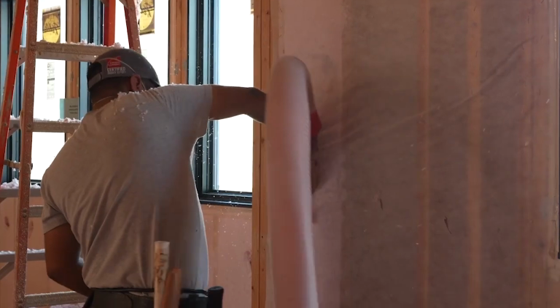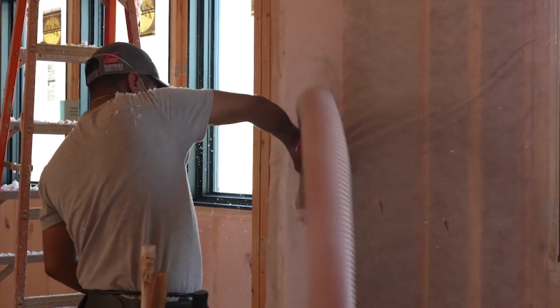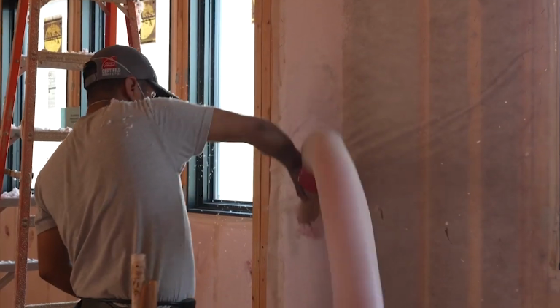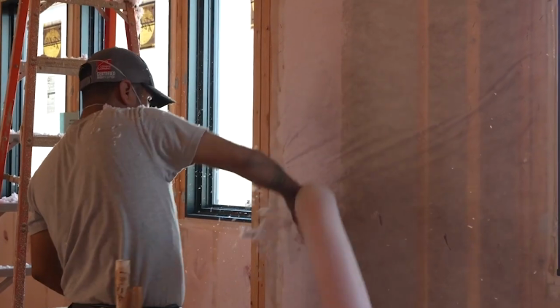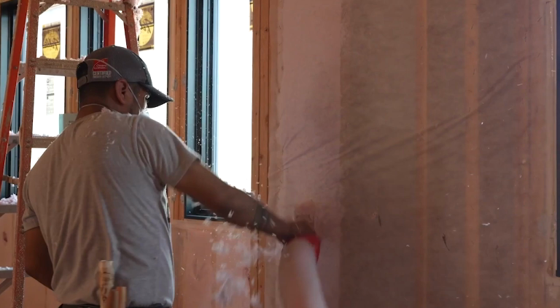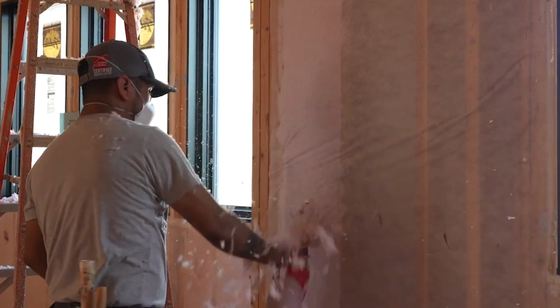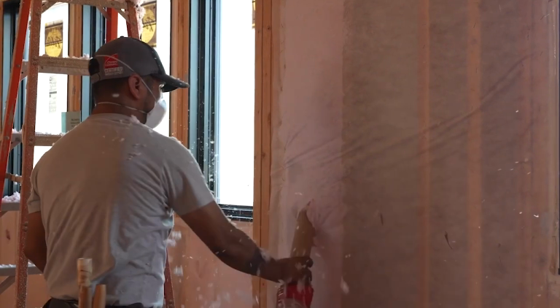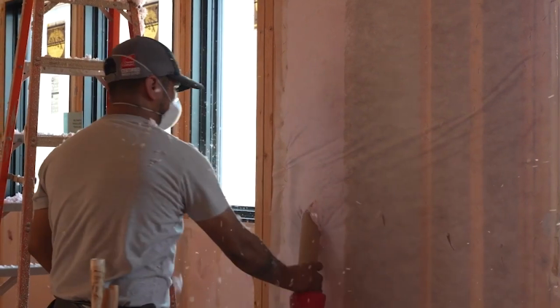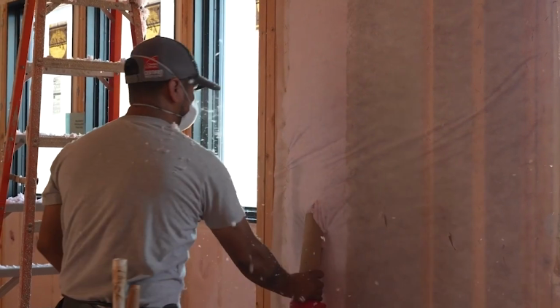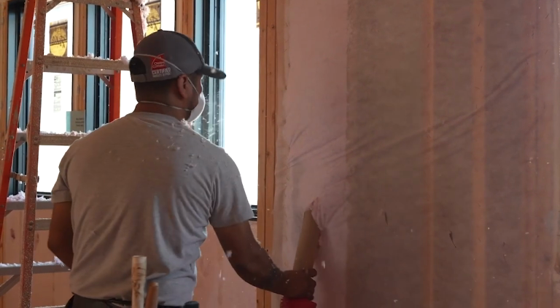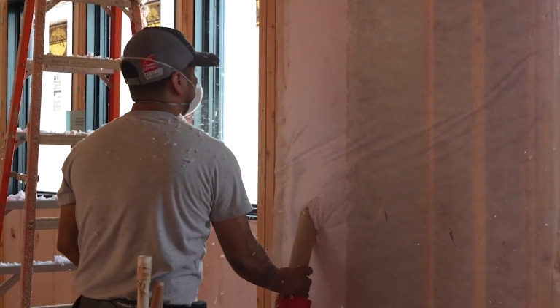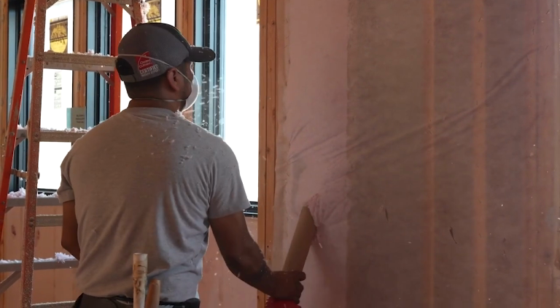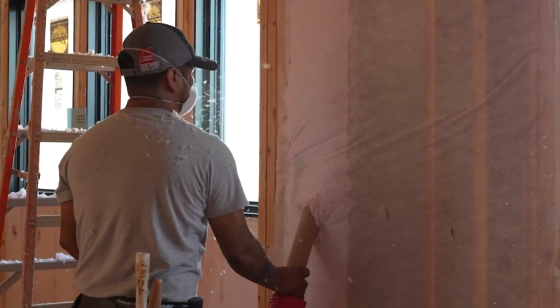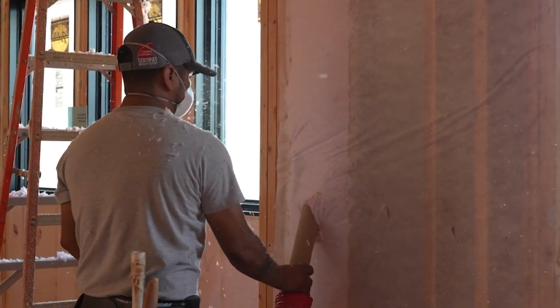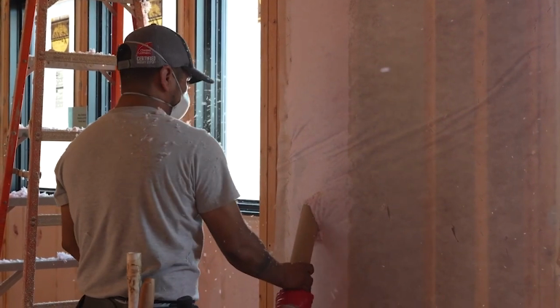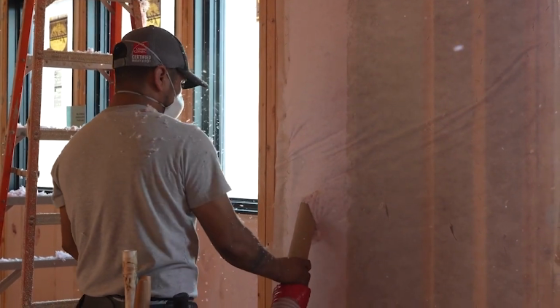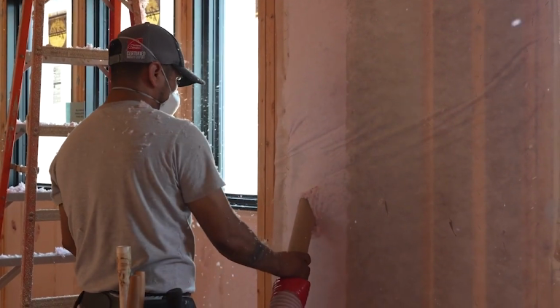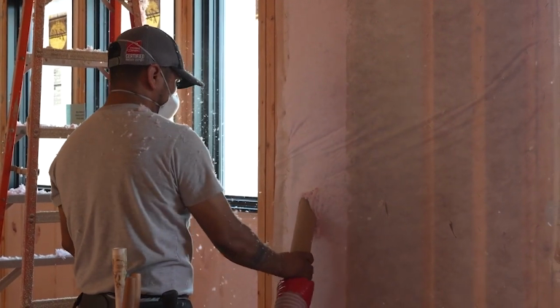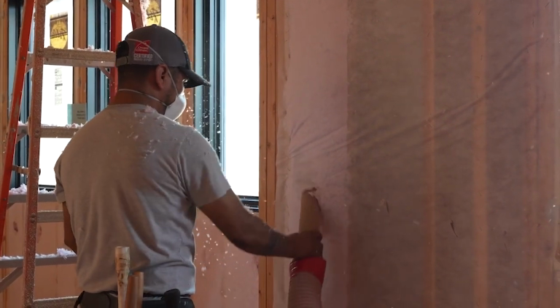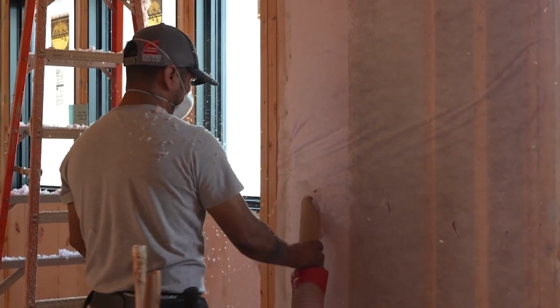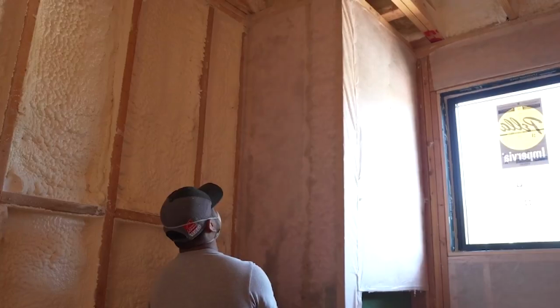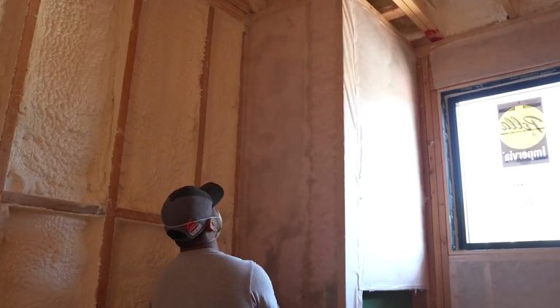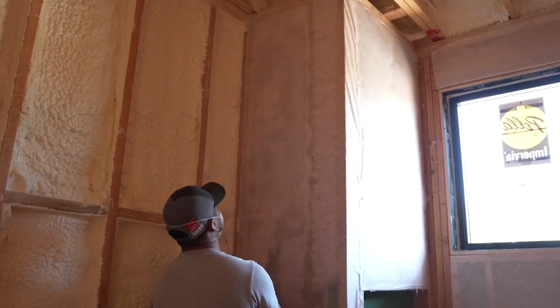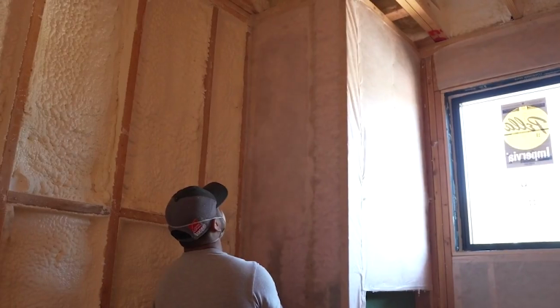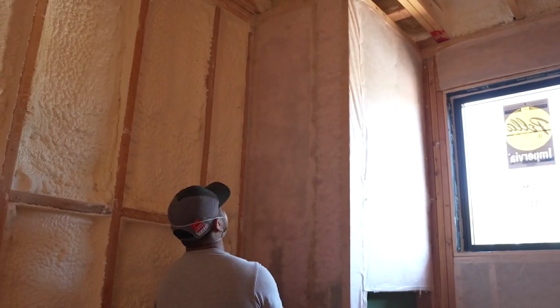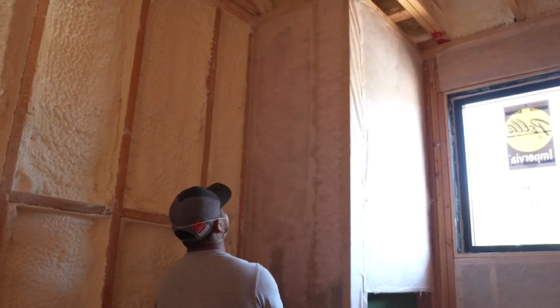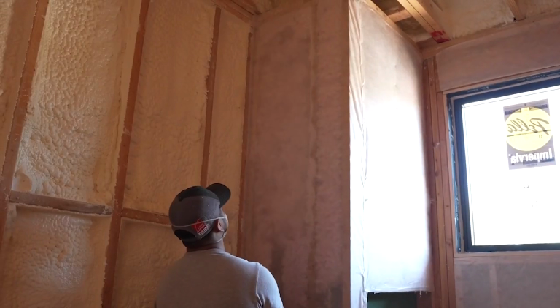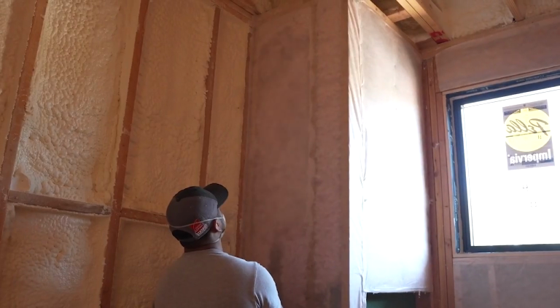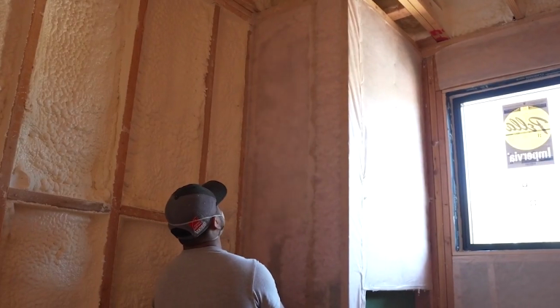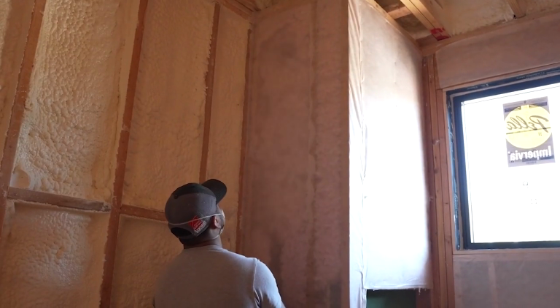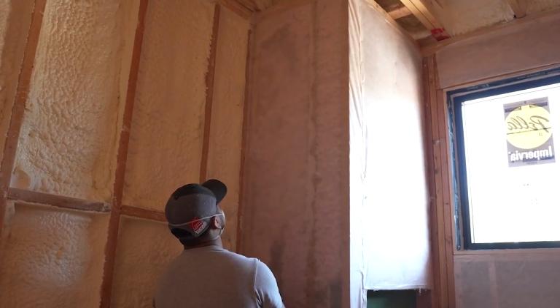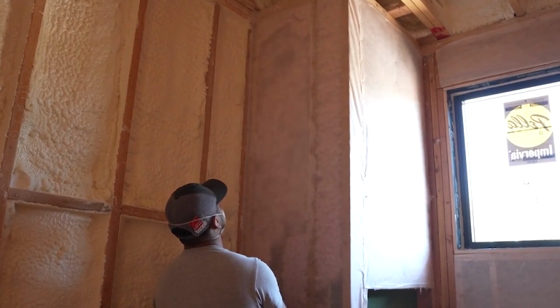It's going to be a little bit of a step up, but nowhere near what it would cost had we closed cell foam this wall.